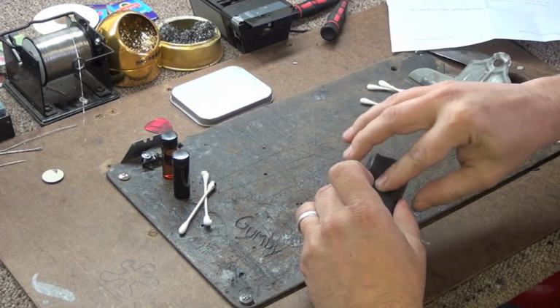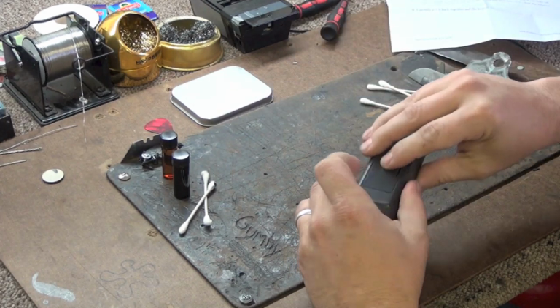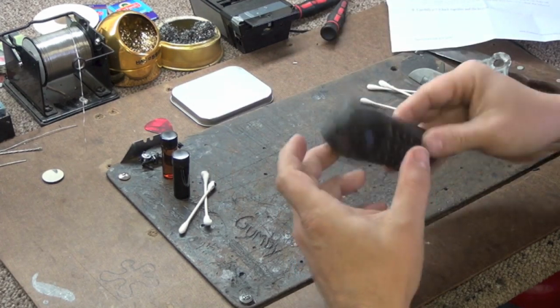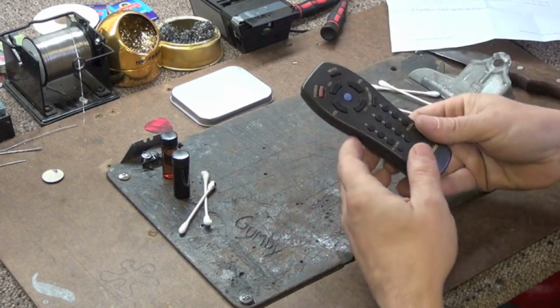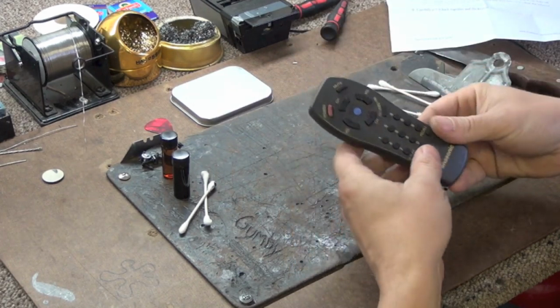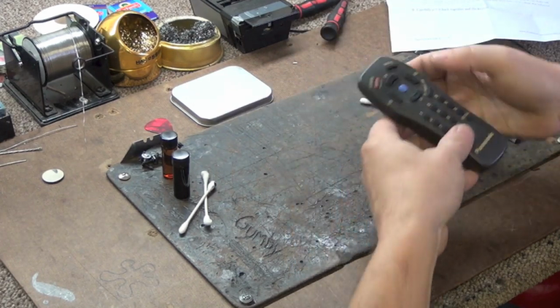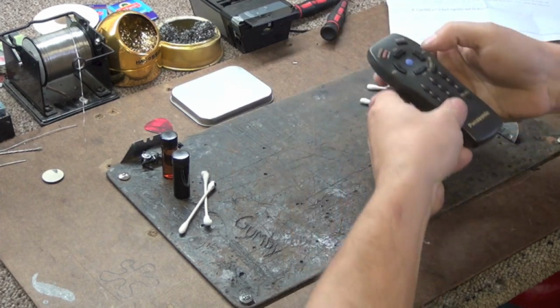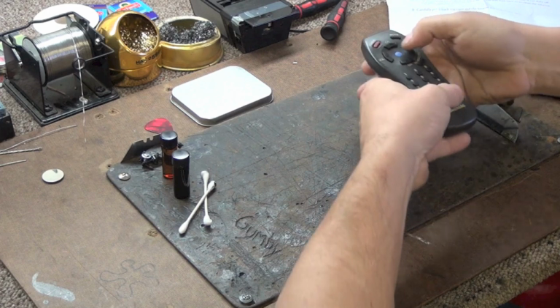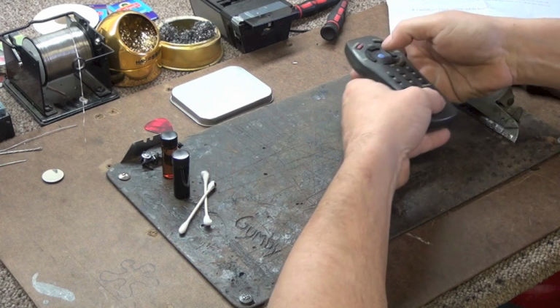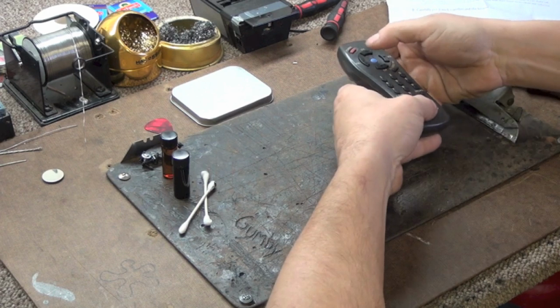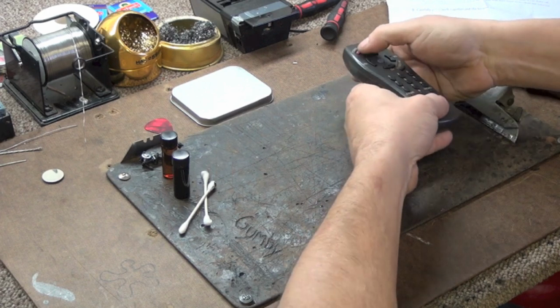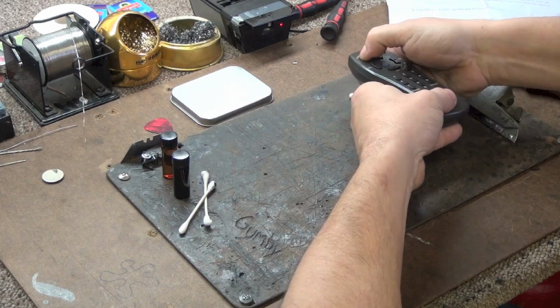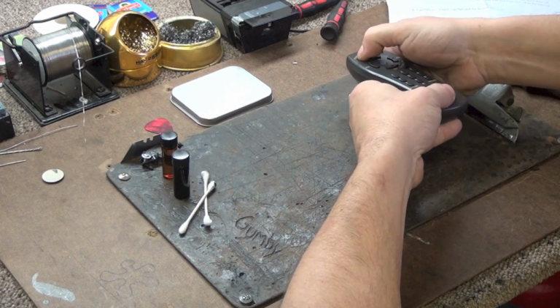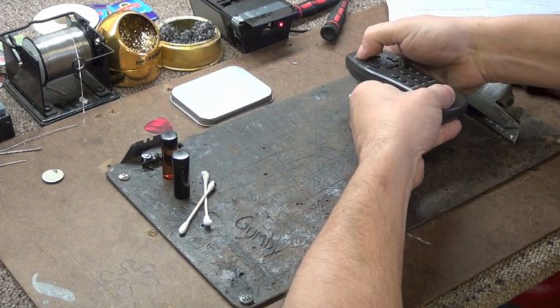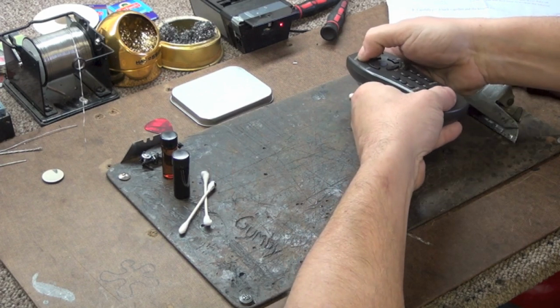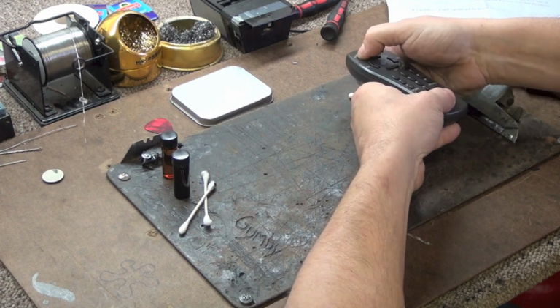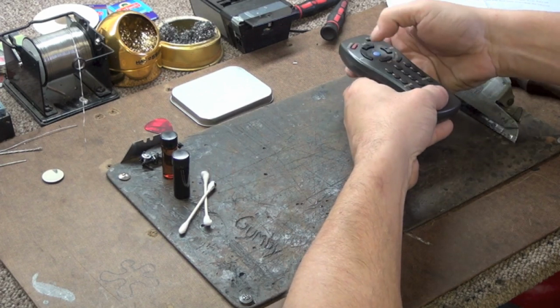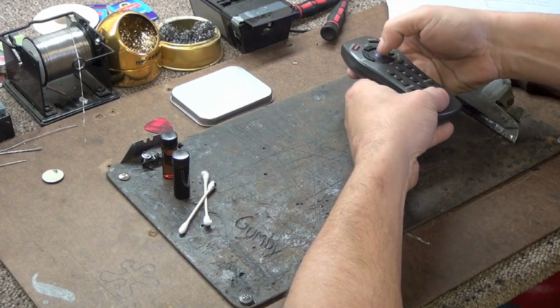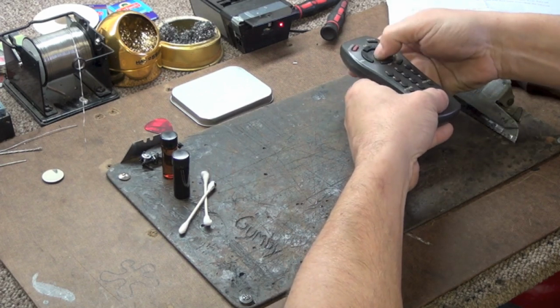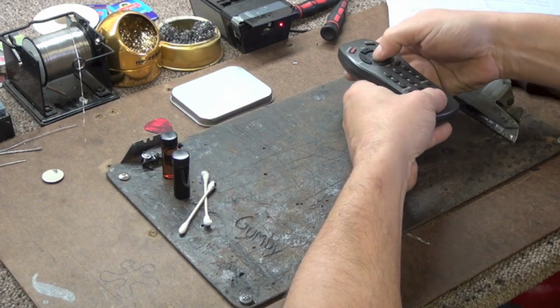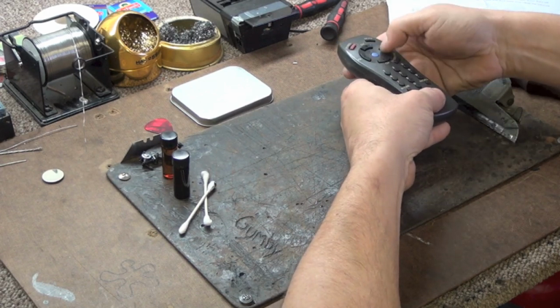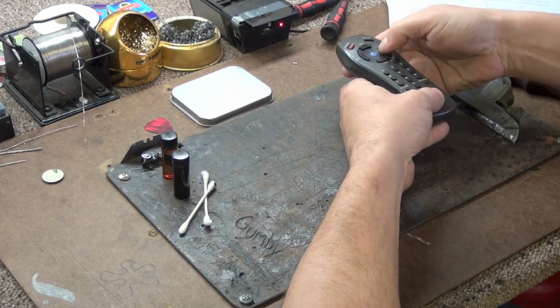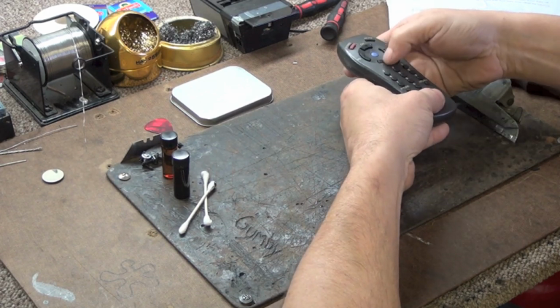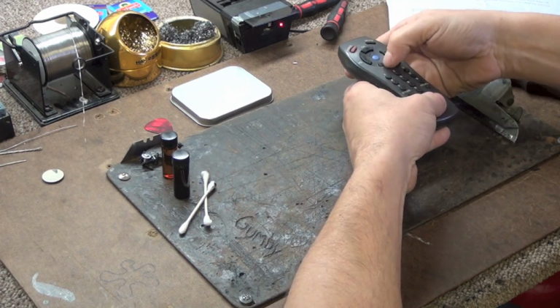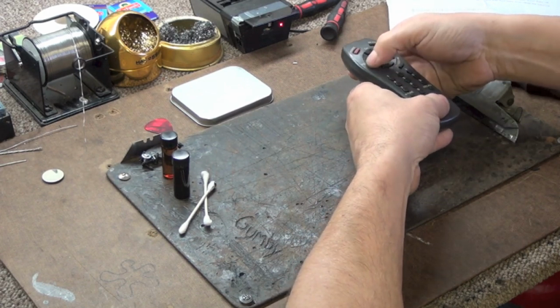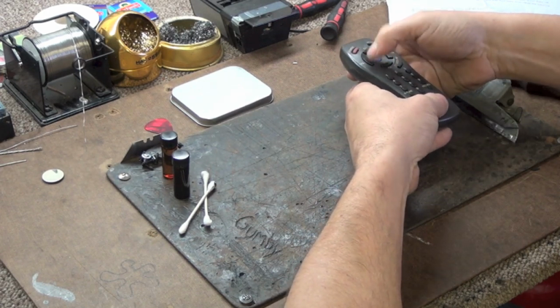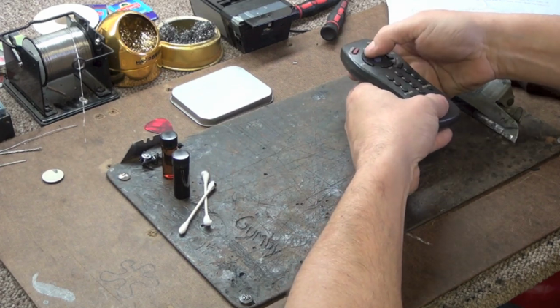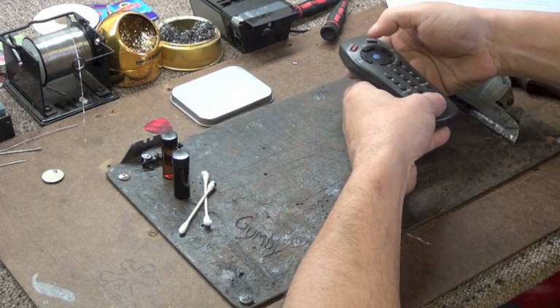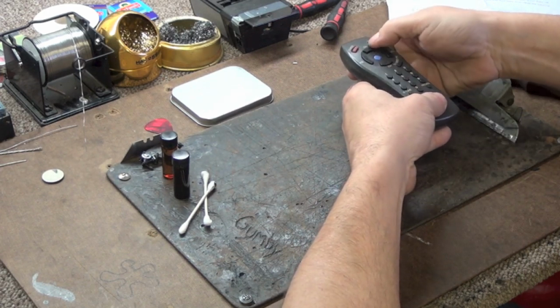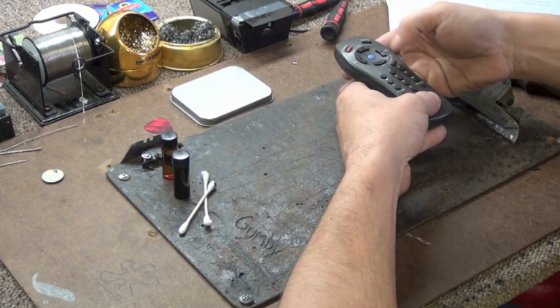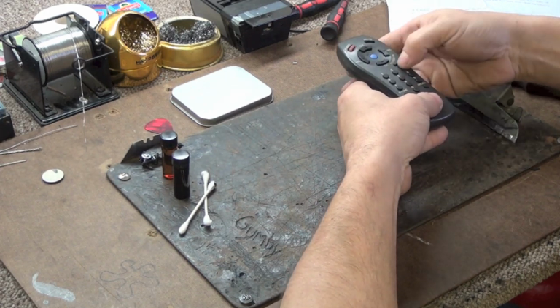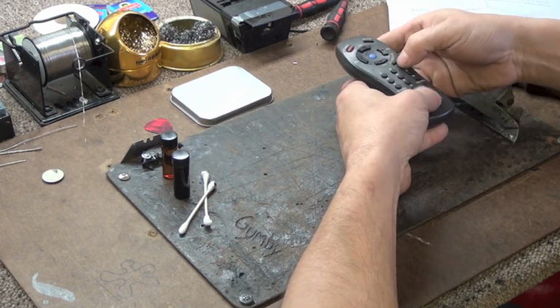As you can see here on our bench tester, our power button does now indeed work after the repair has been completed.